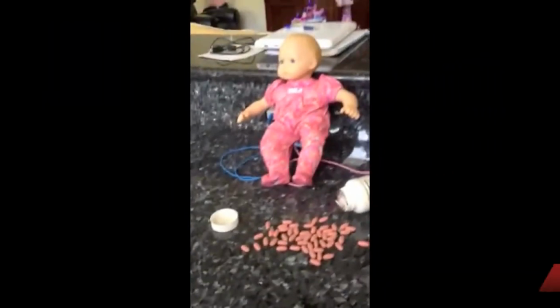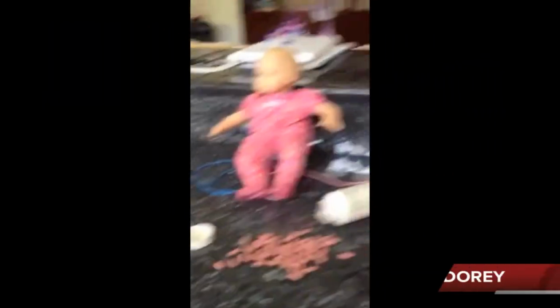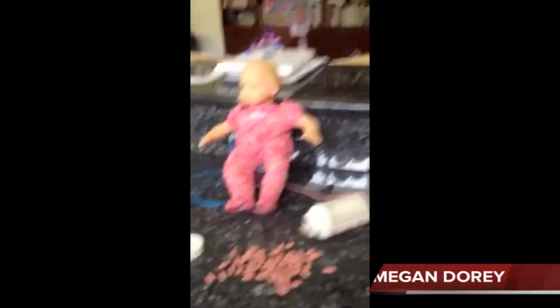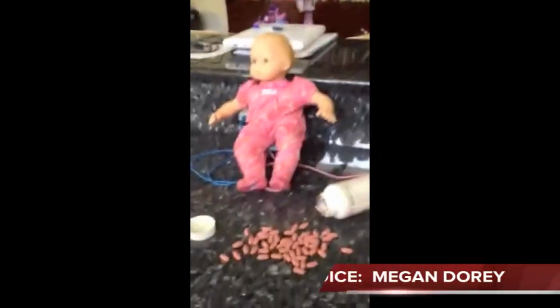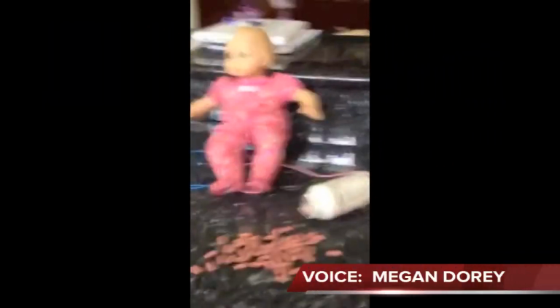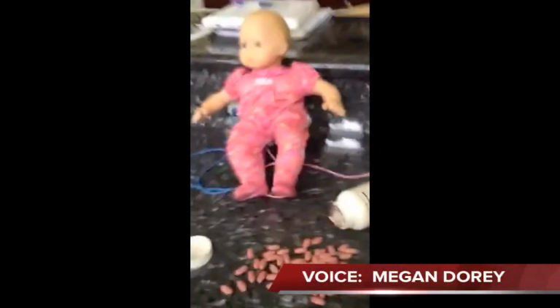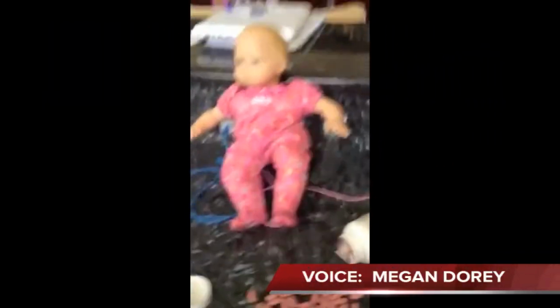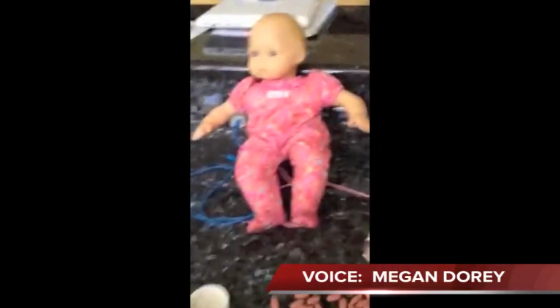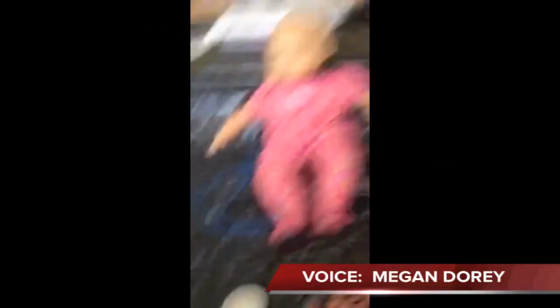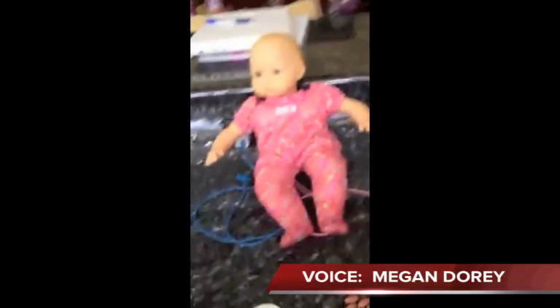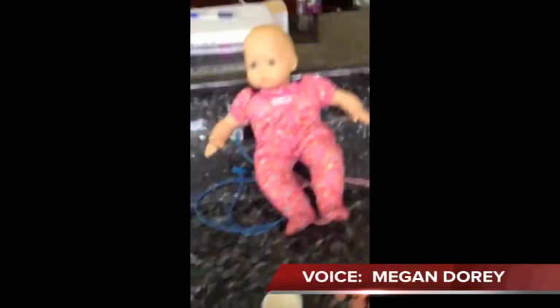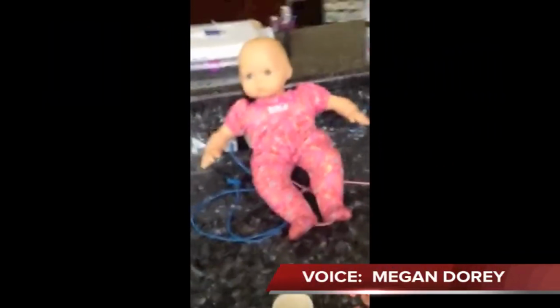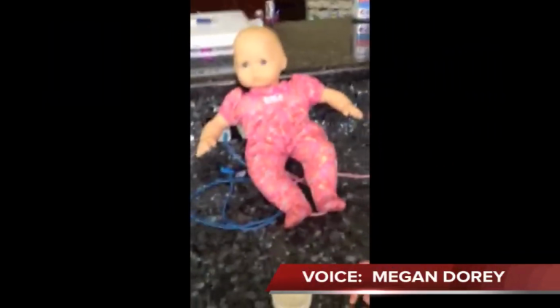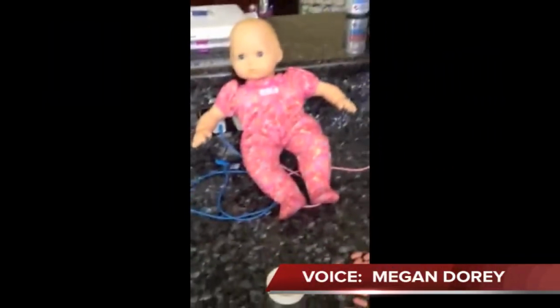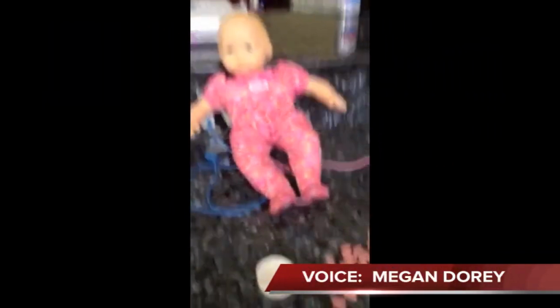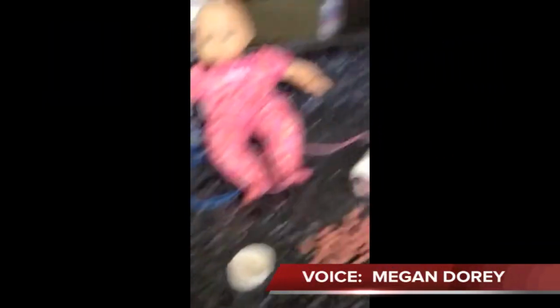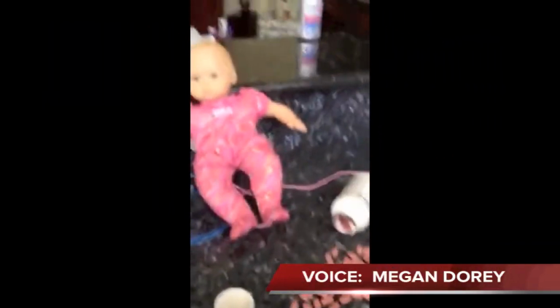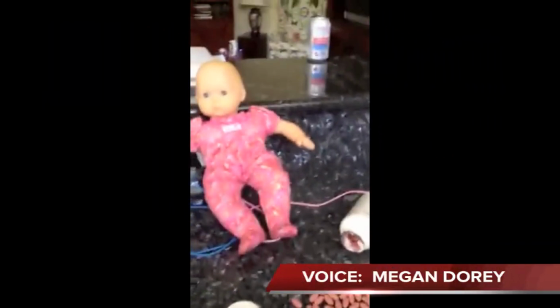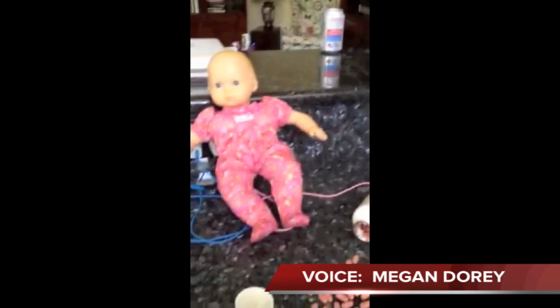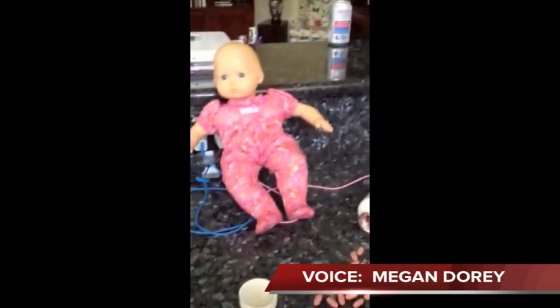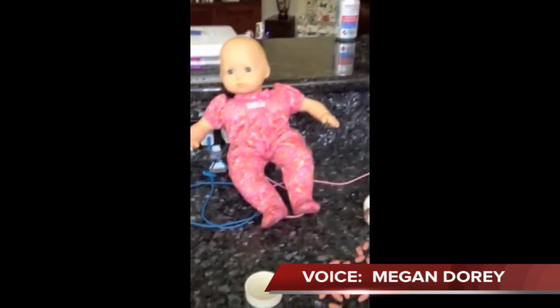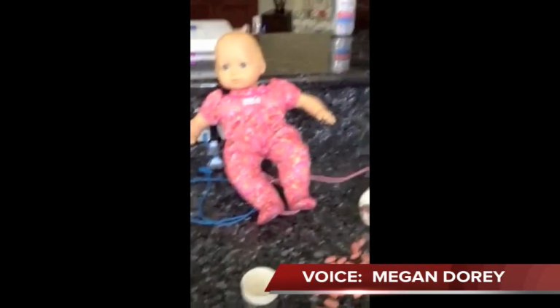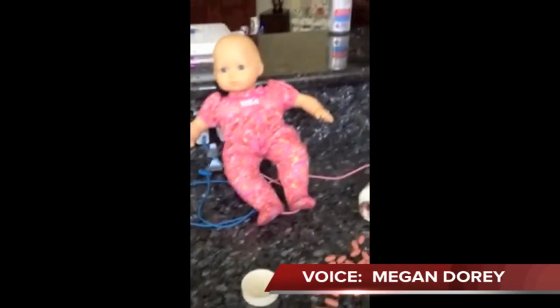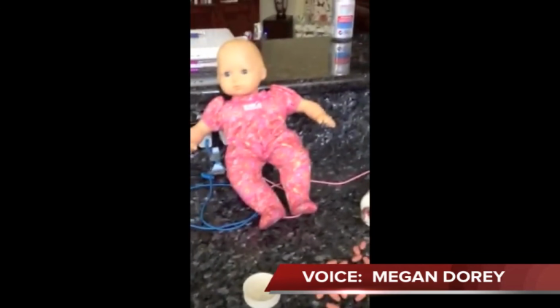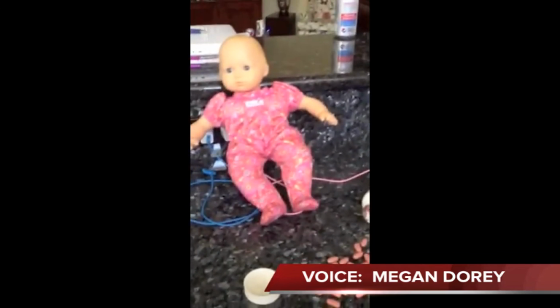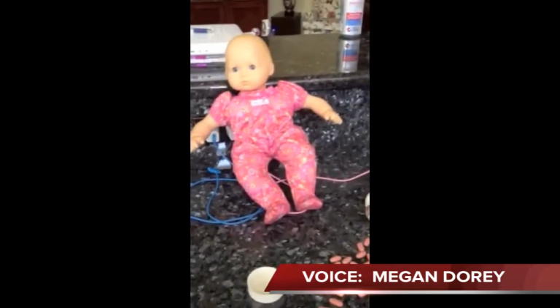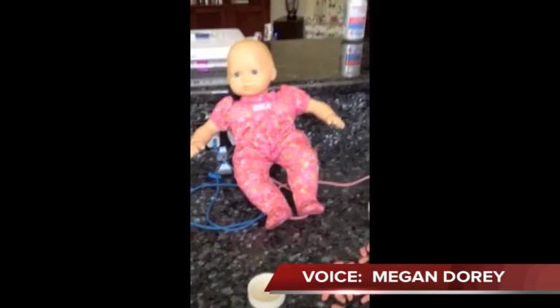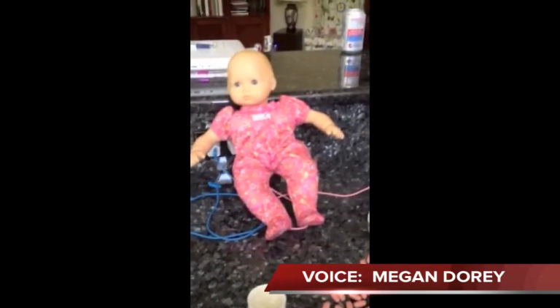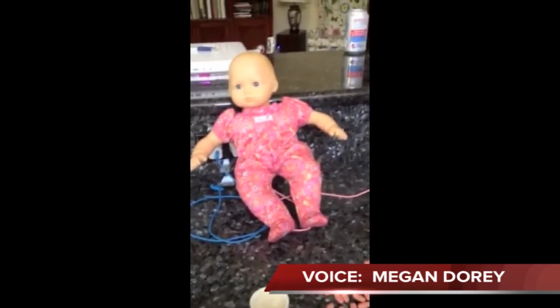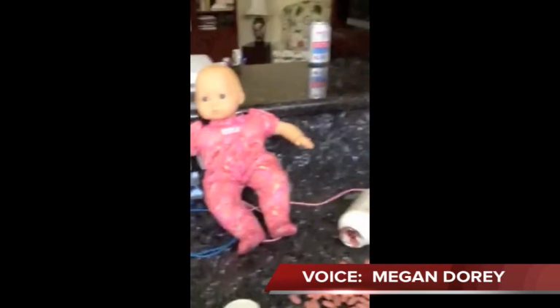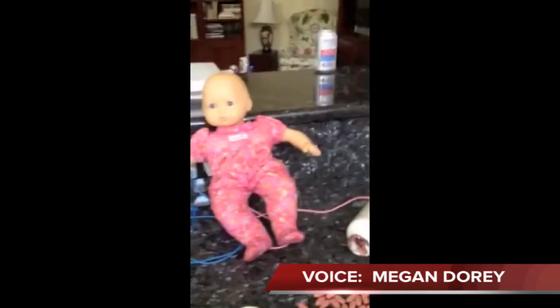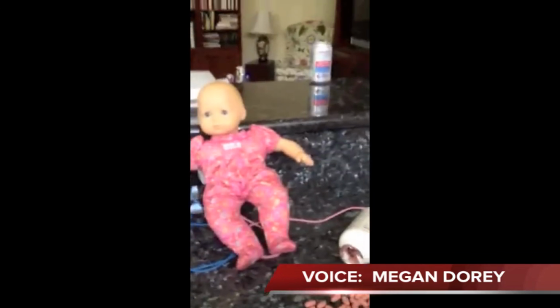Oh no, I think she ate some of these pills. I need the poison control hotline number. I wish I had it on my refrigerator.